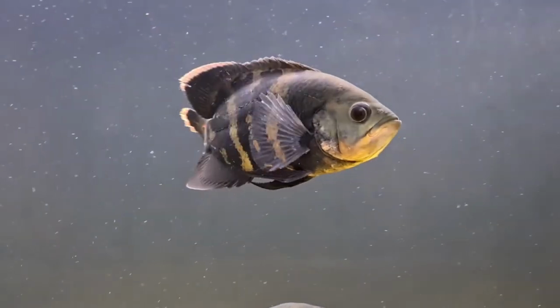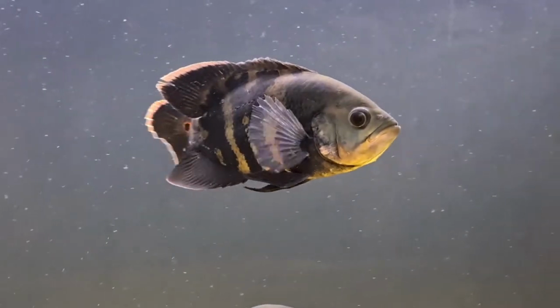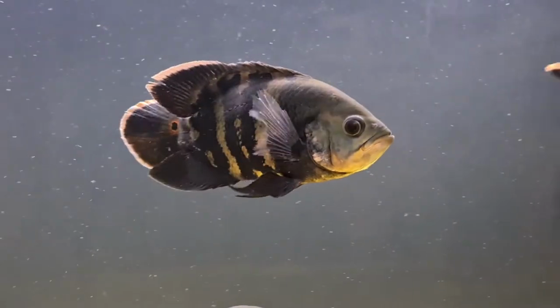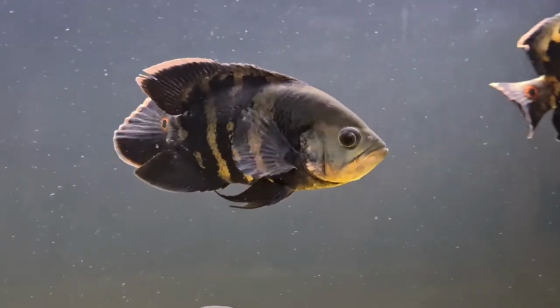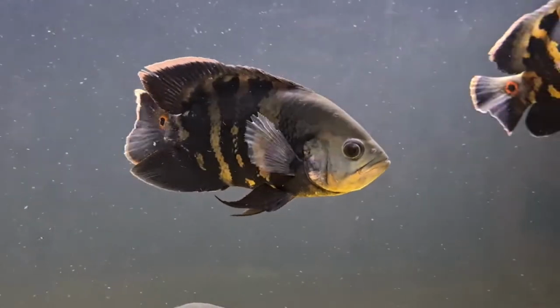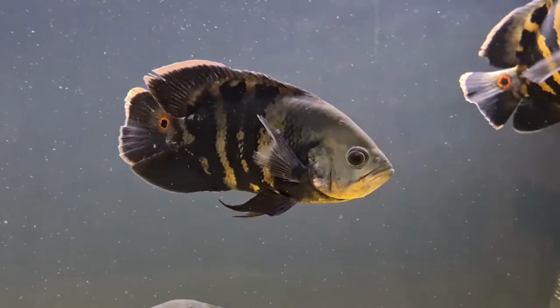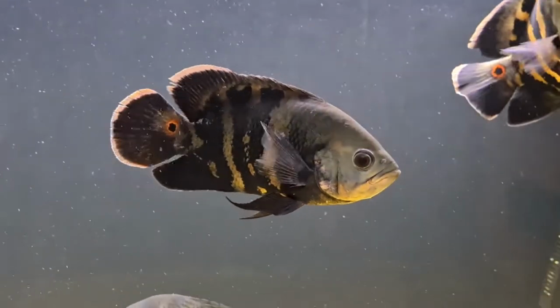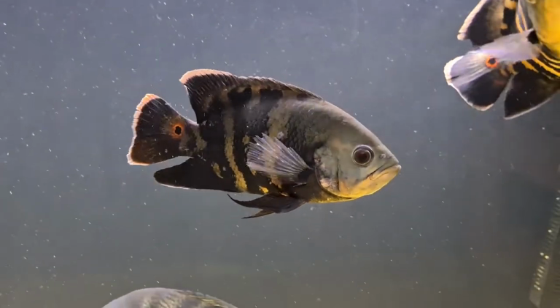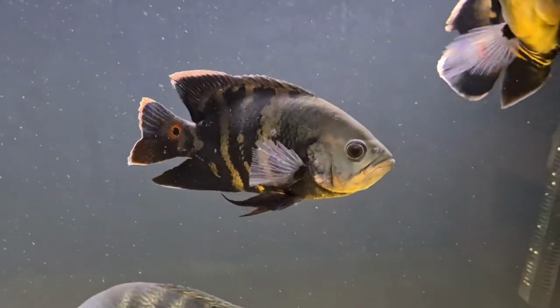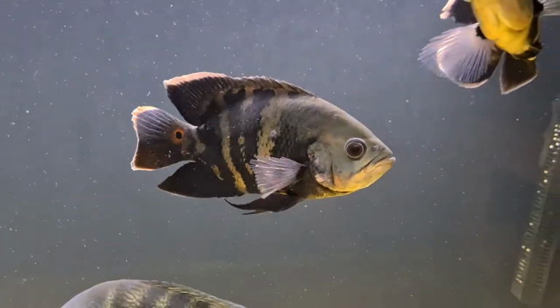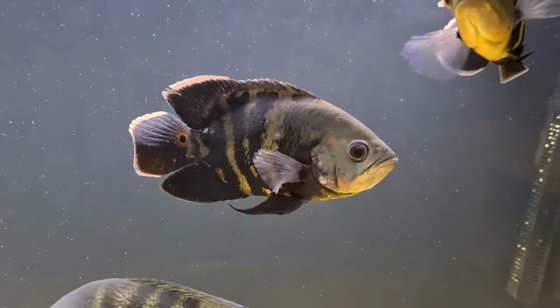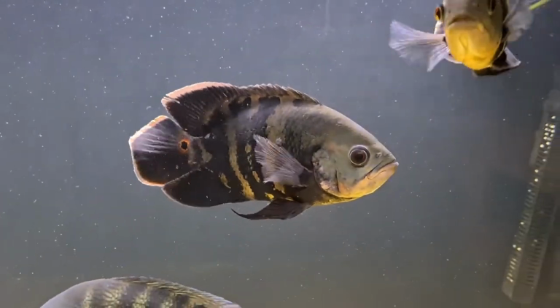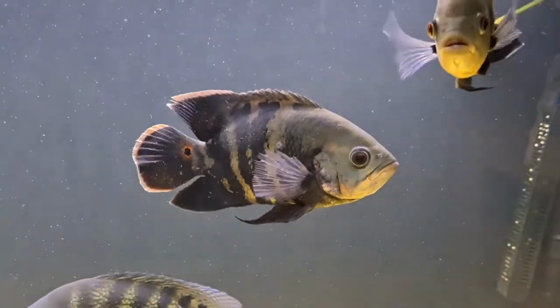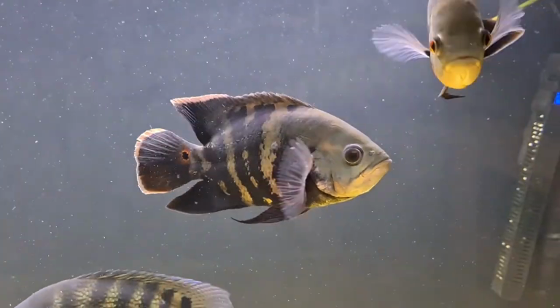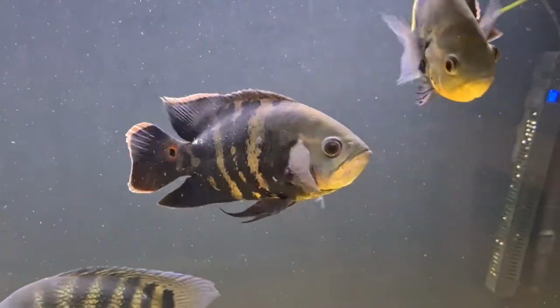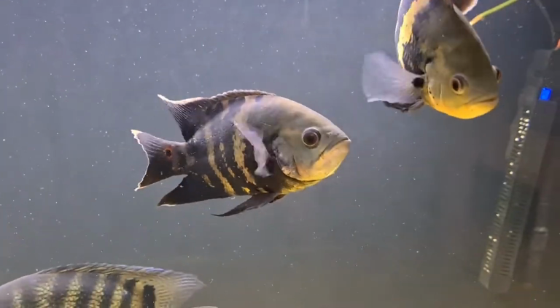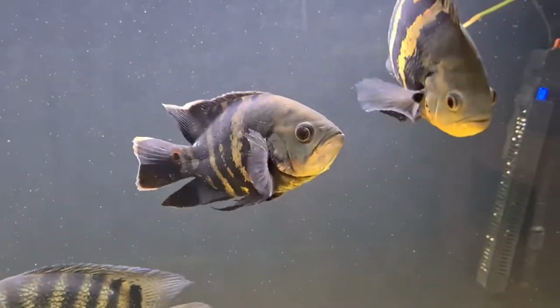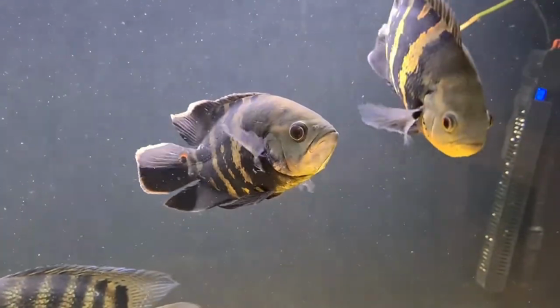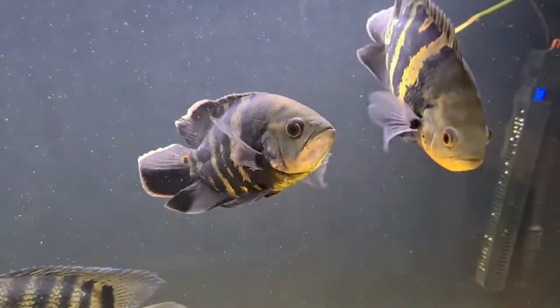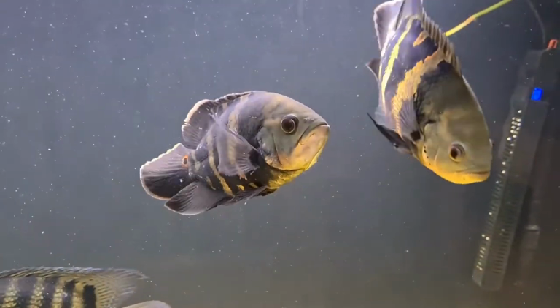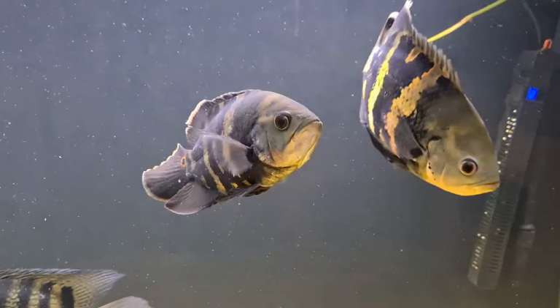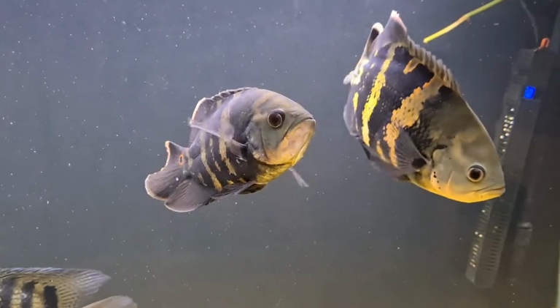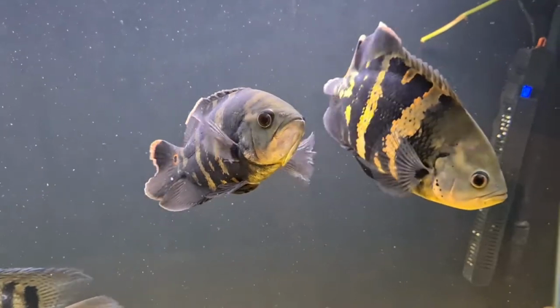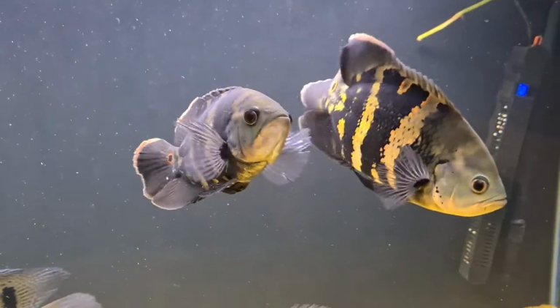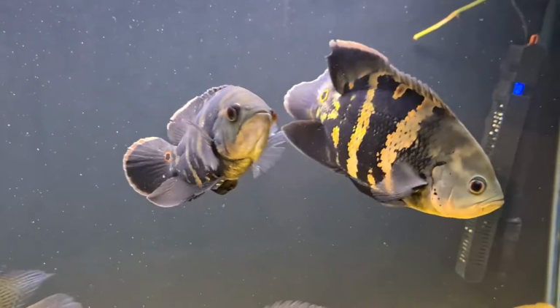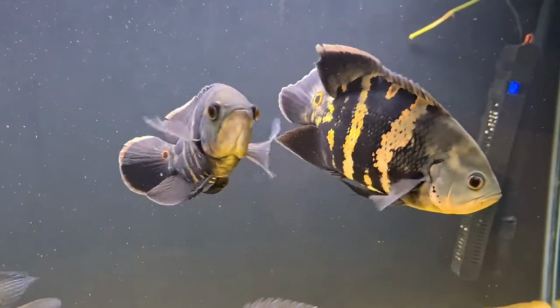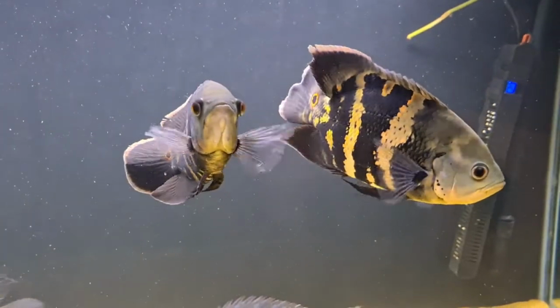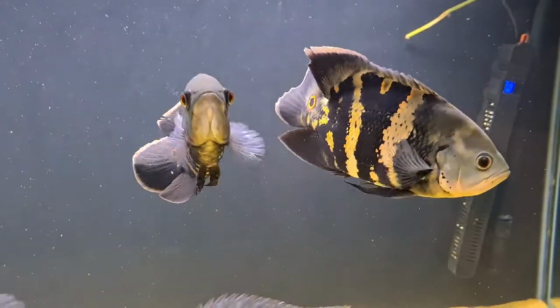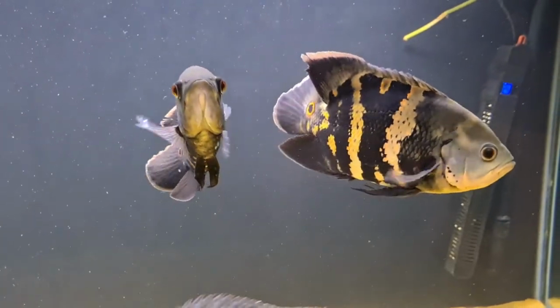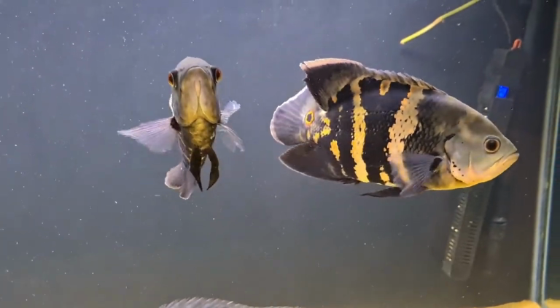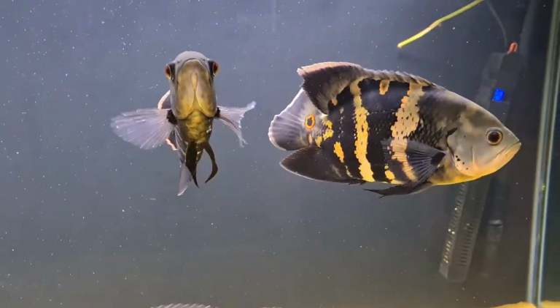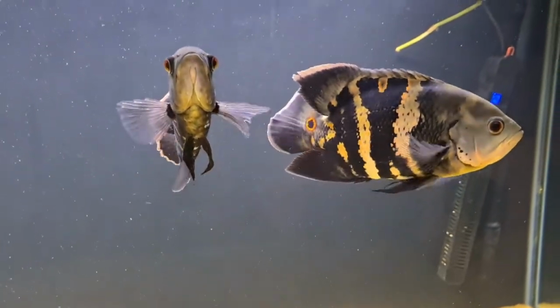They're called Bumblebee Oscars because of the pattern and the colour that they've got, as you can see in this video. These are mine — I've got two.